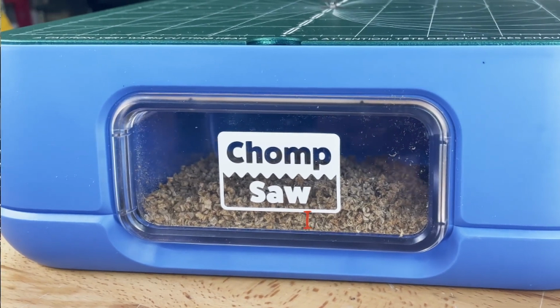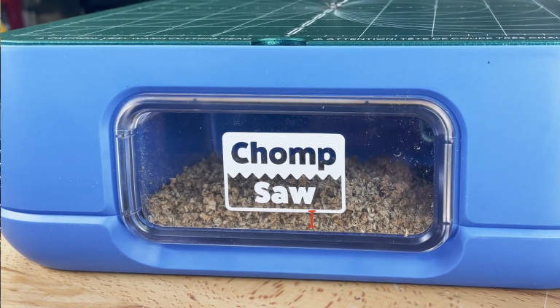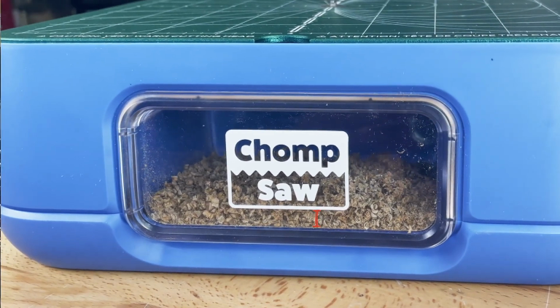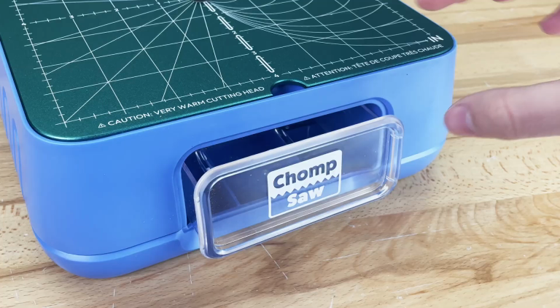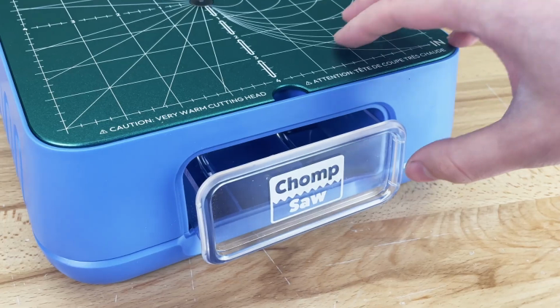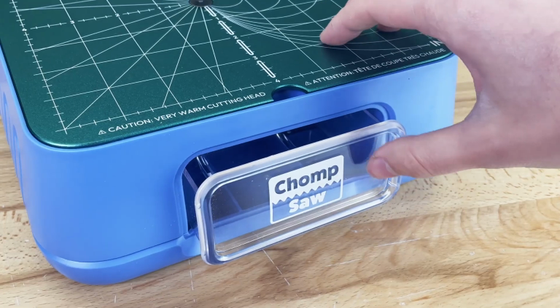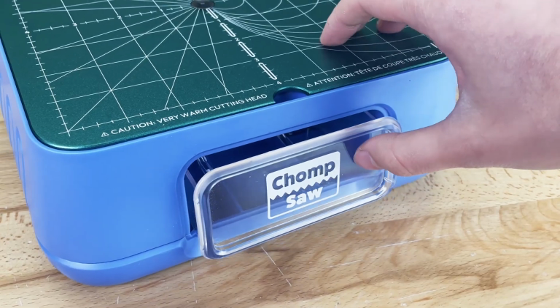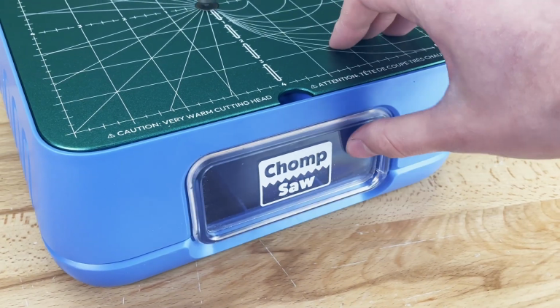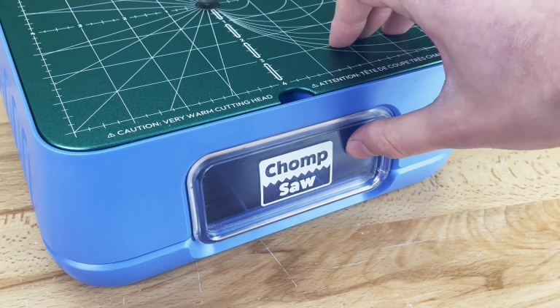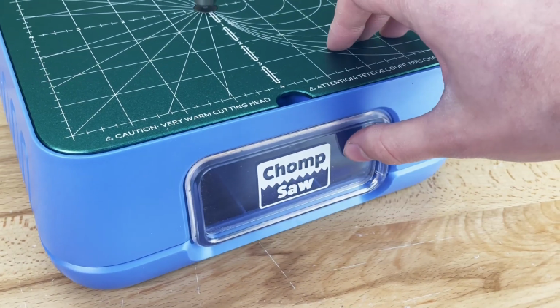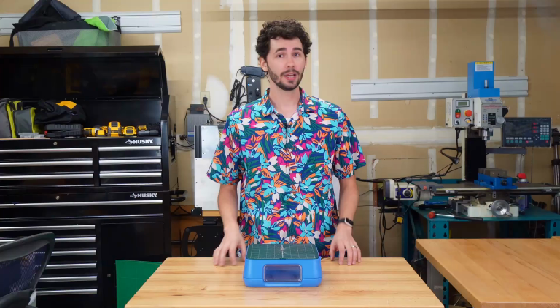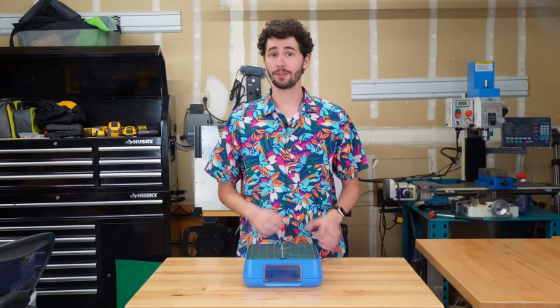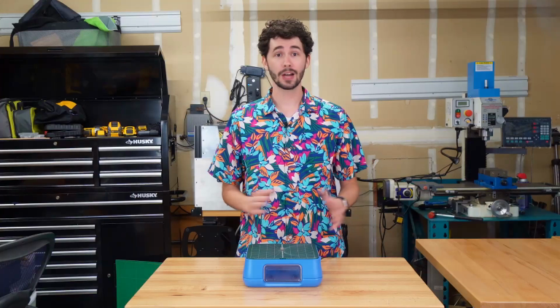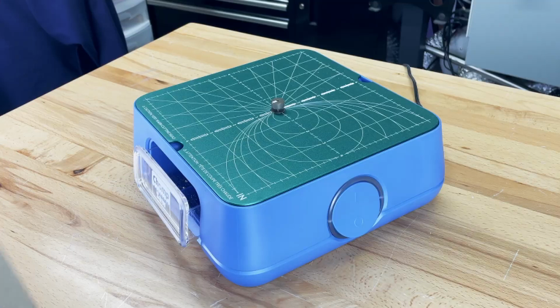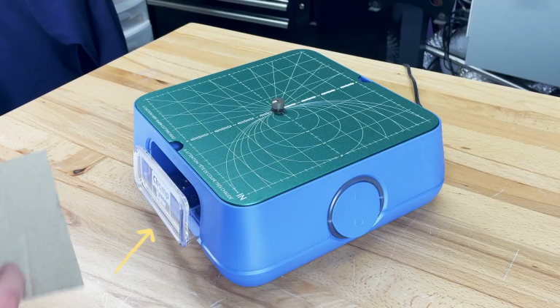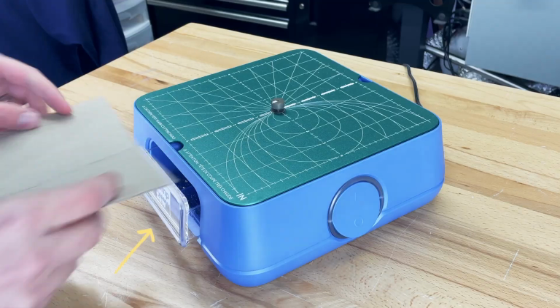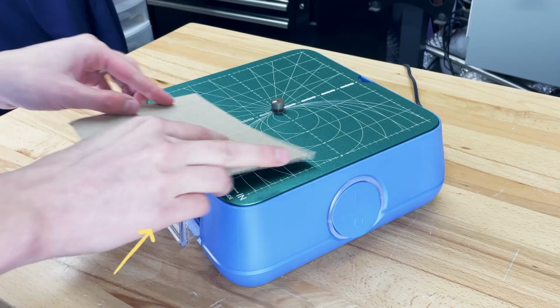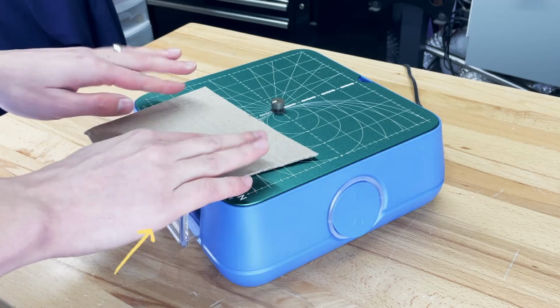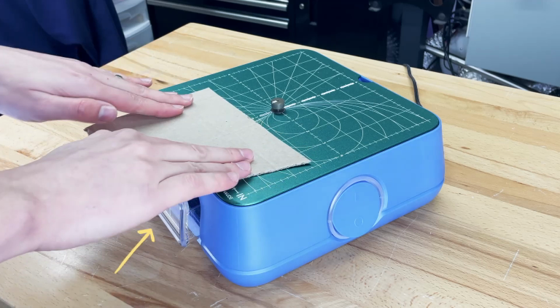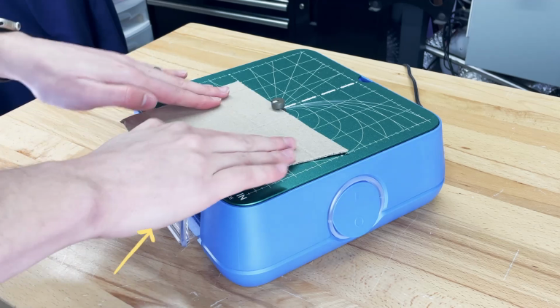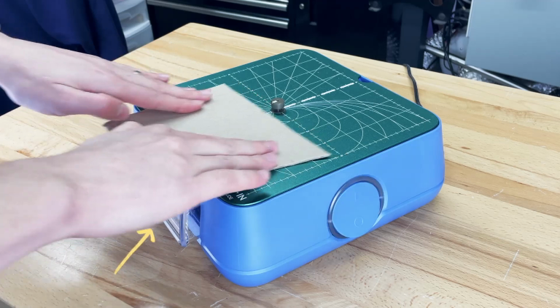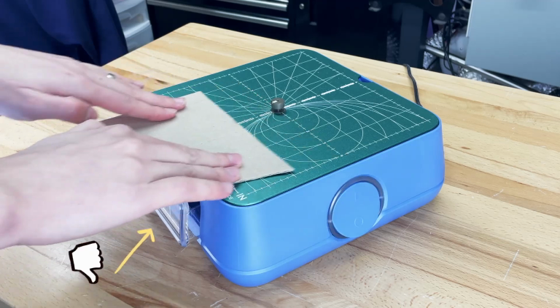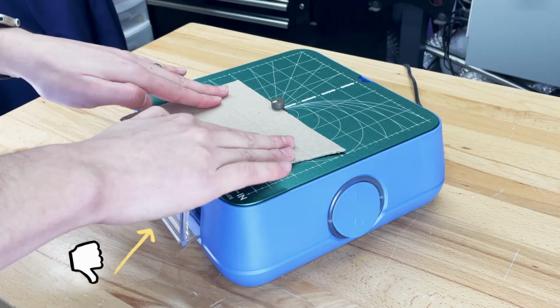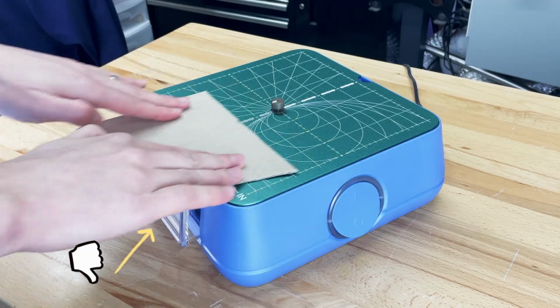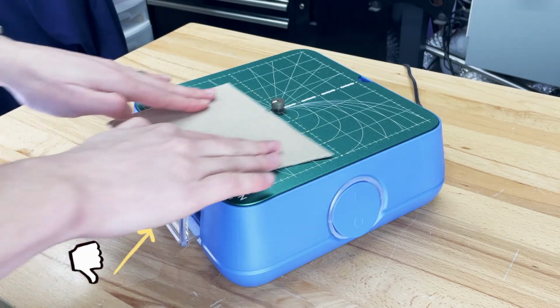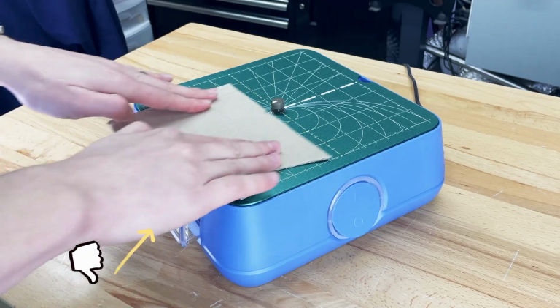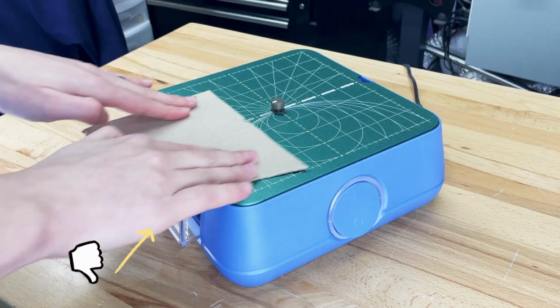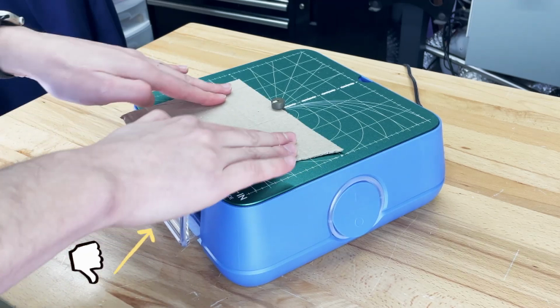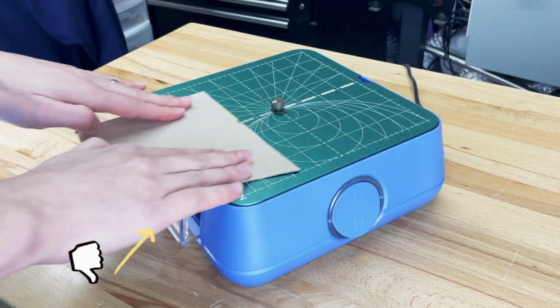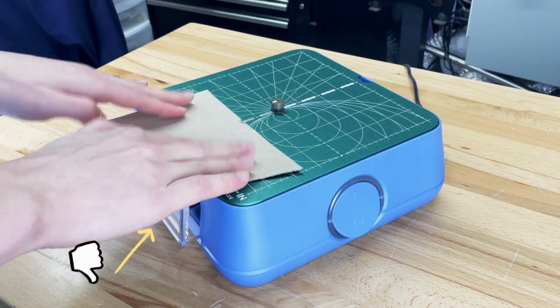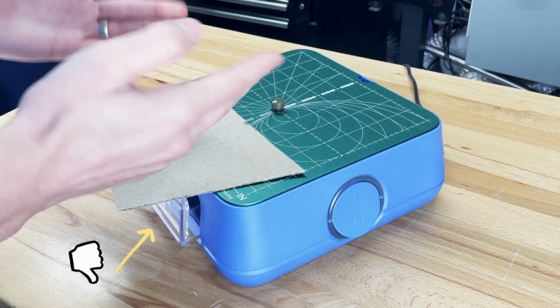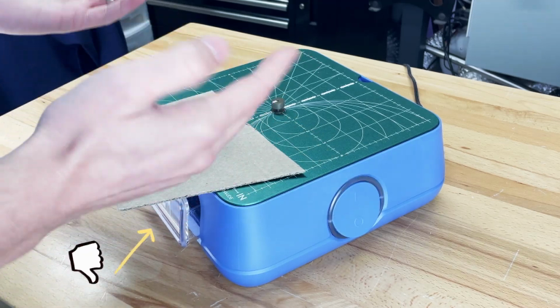Be sure to fully seat the drawer when putting it back. If it's not fully in, the light ring will be blinking and the cutting head won't run for safety reasons.